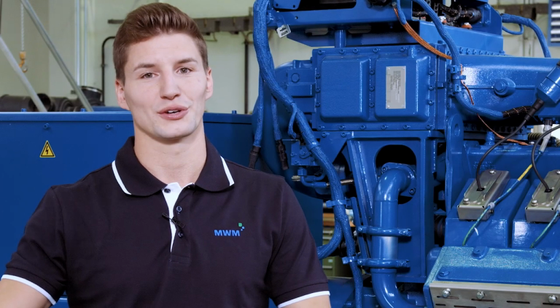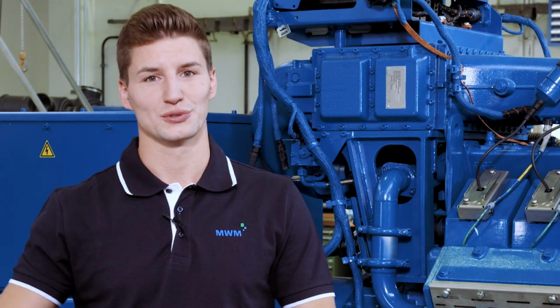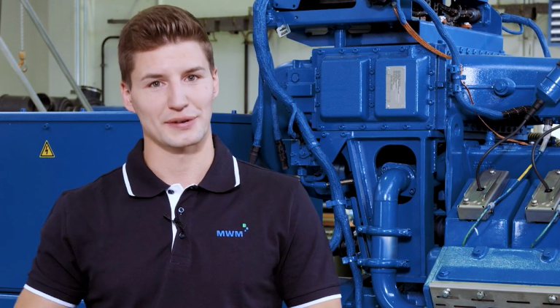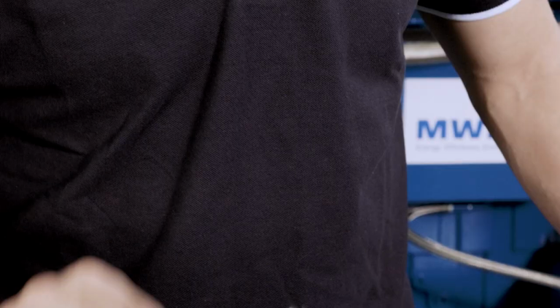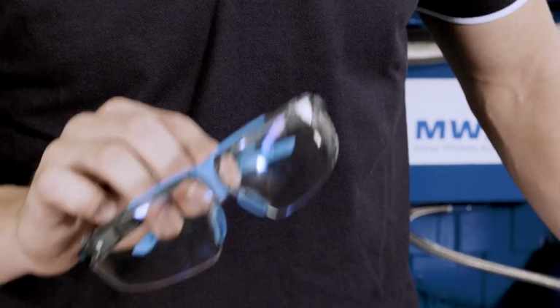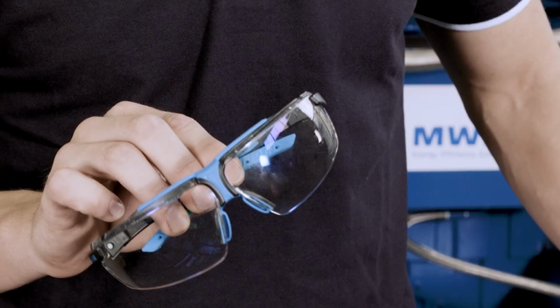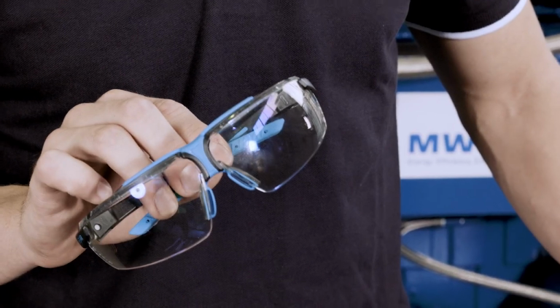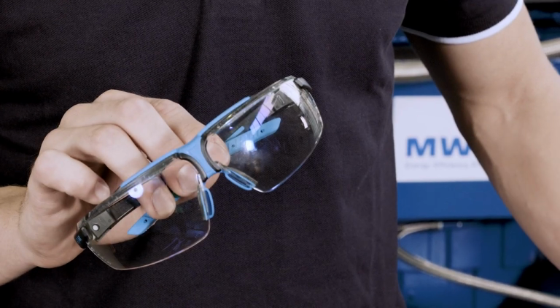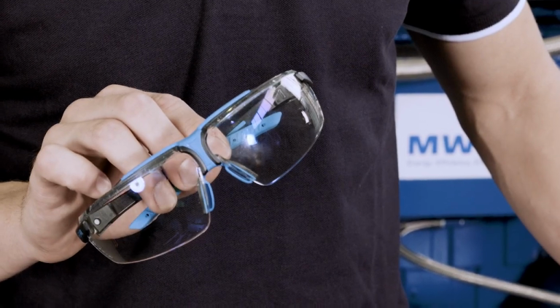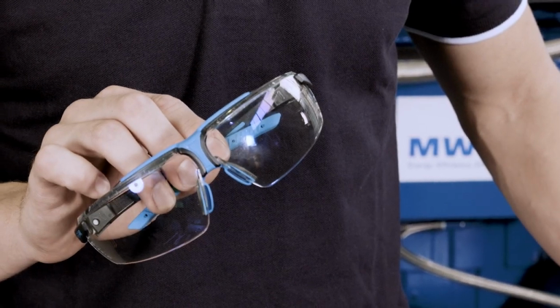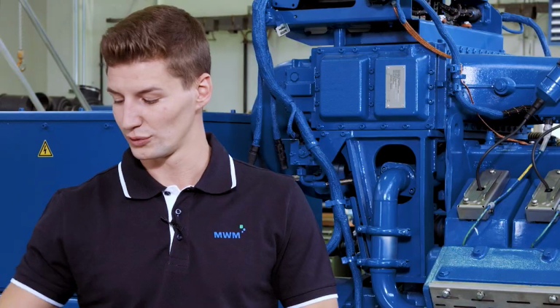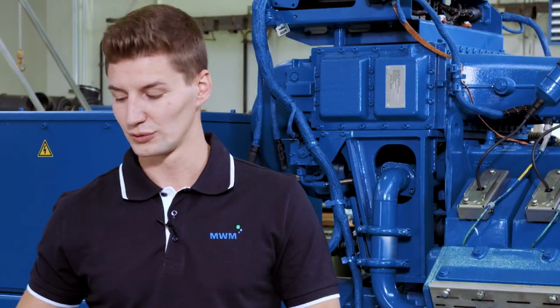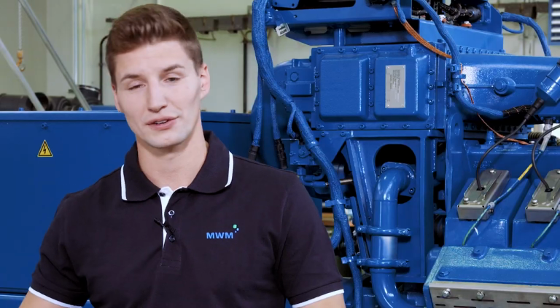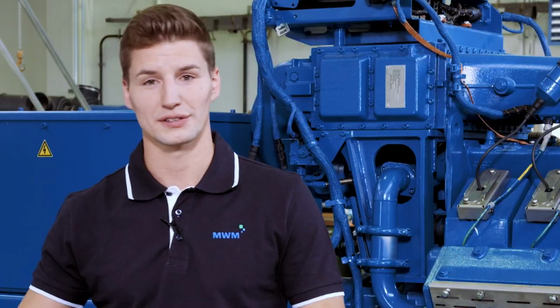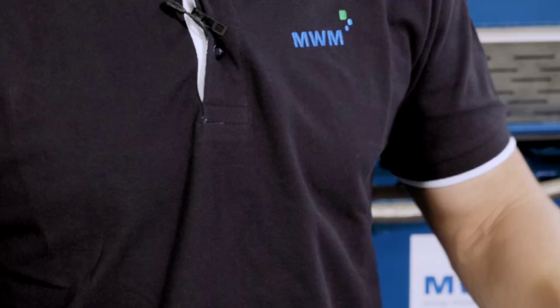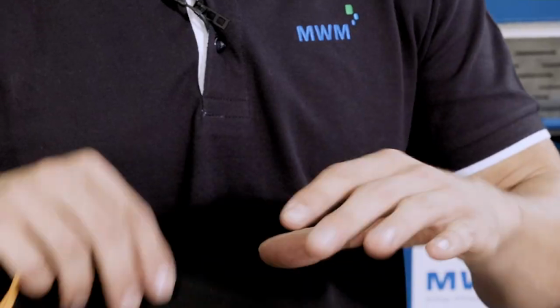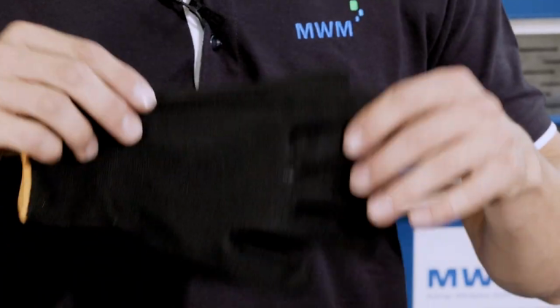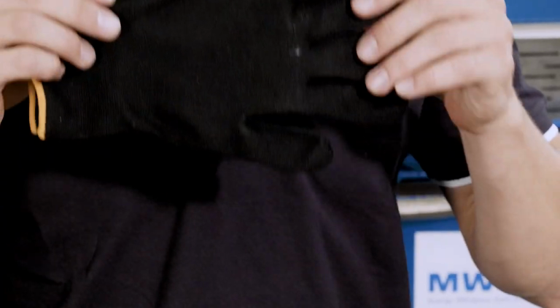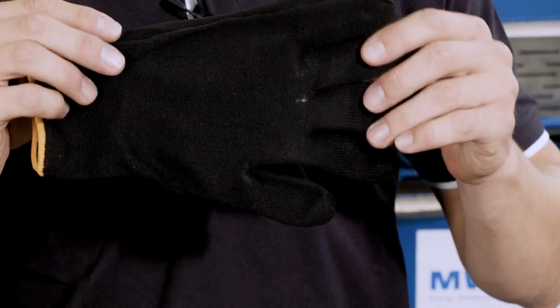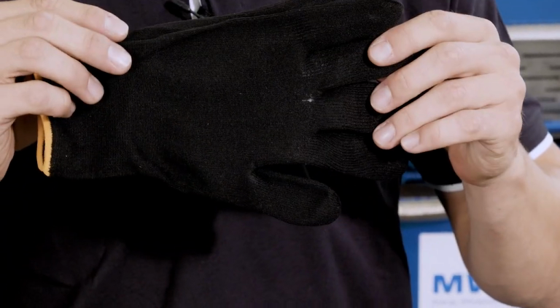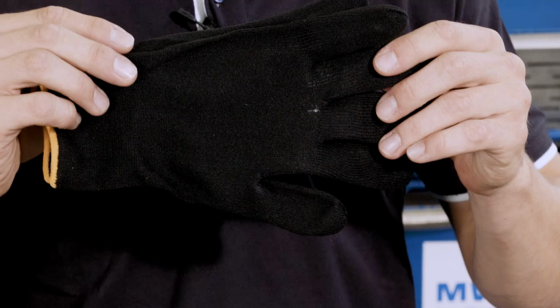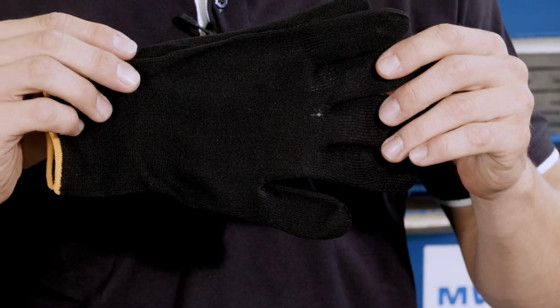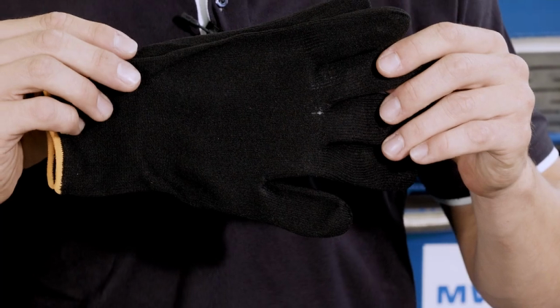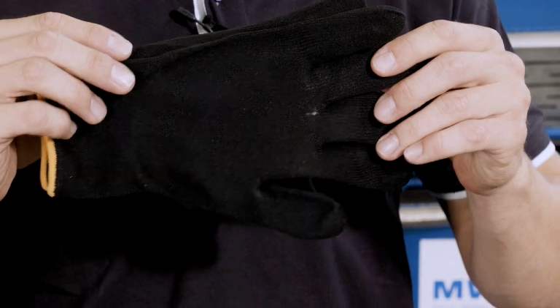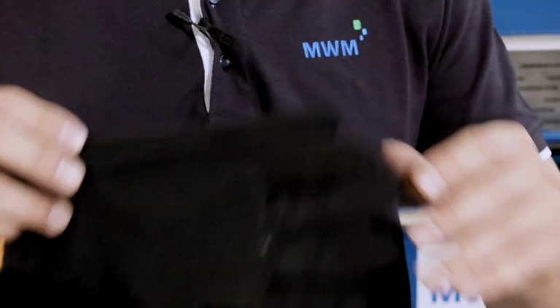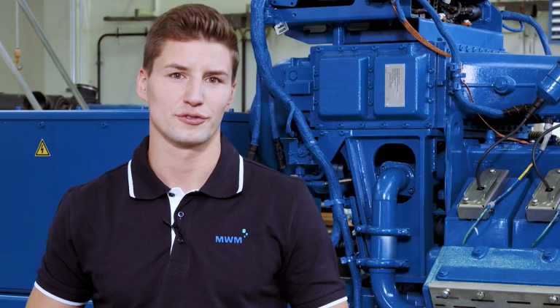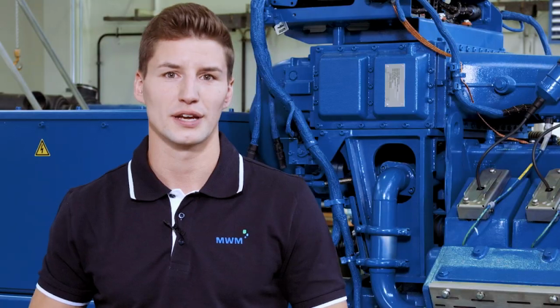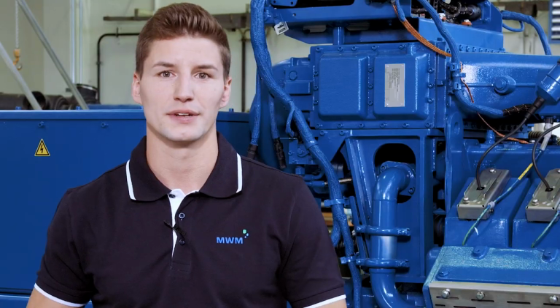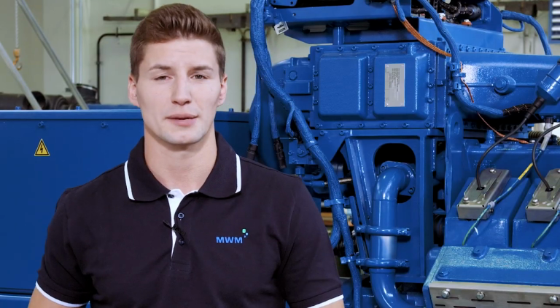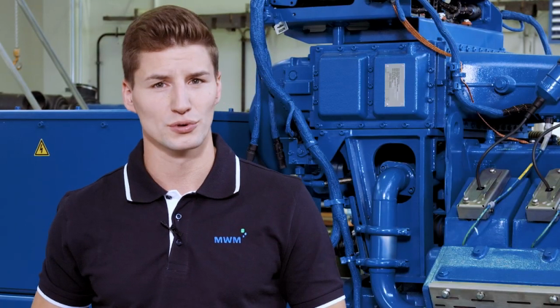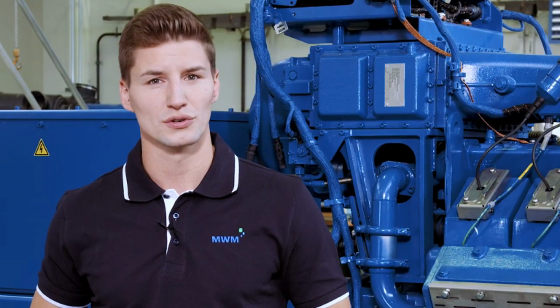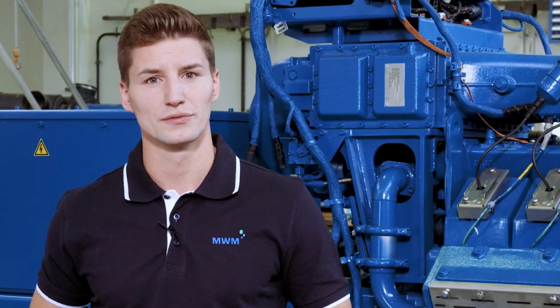Don't forget your protective goggles and gloves, and wait for the gen set to cool down in order to prevent burns.